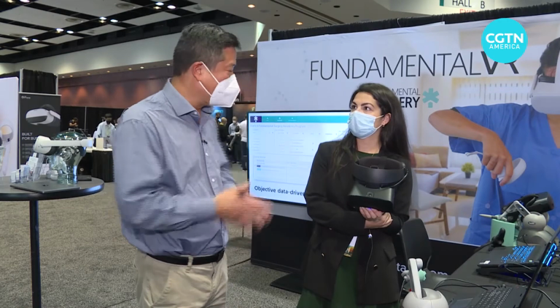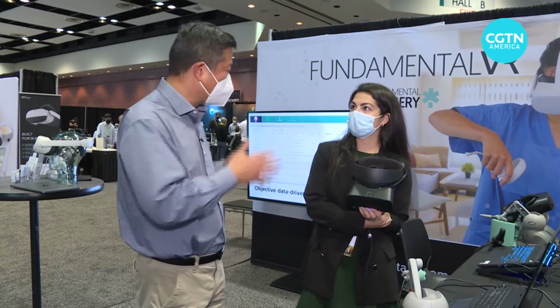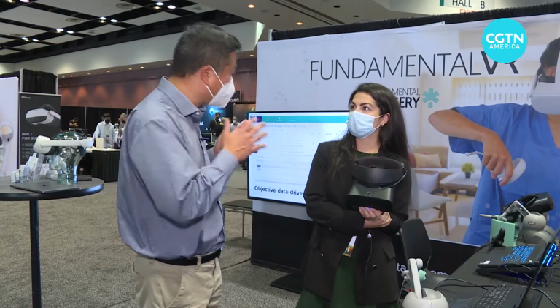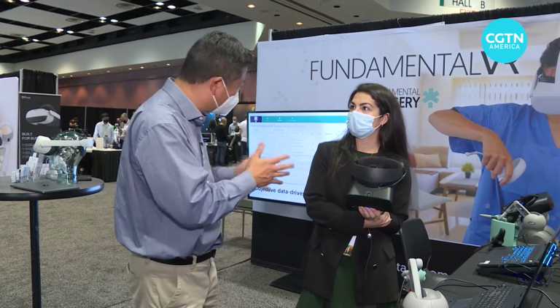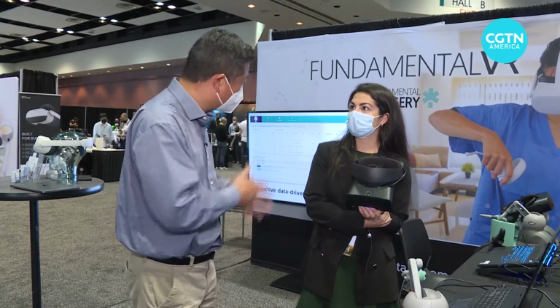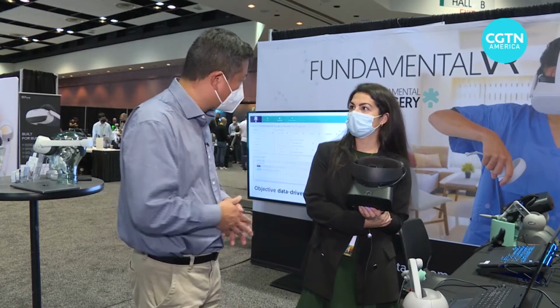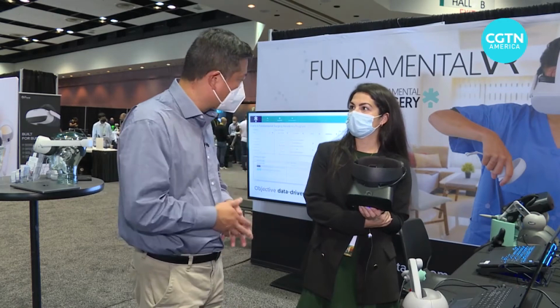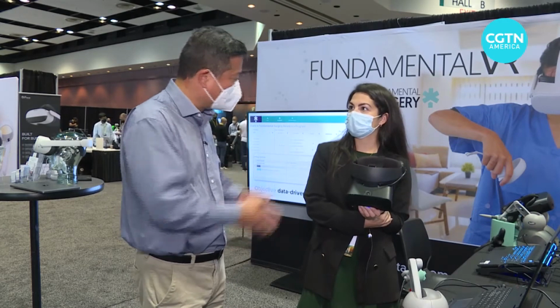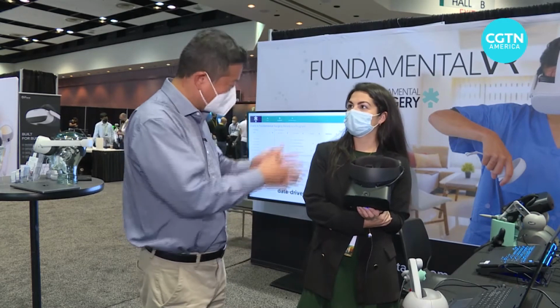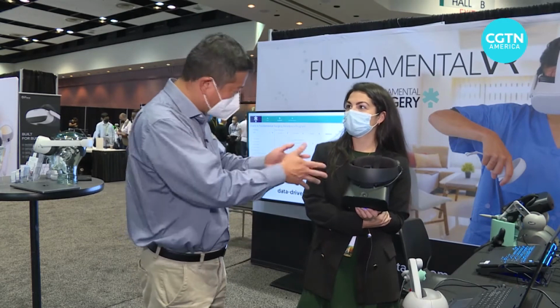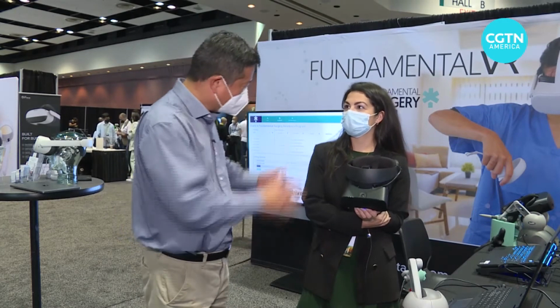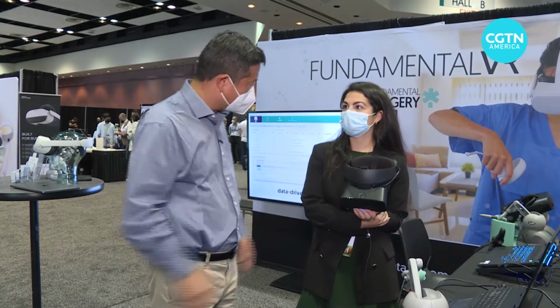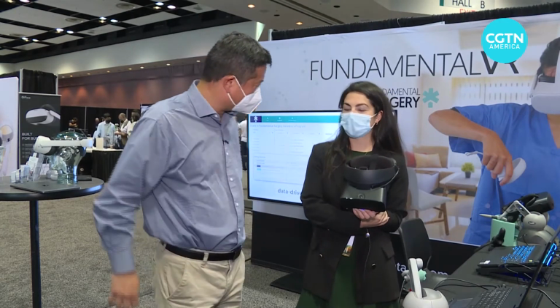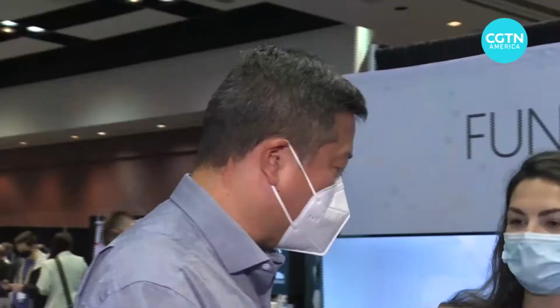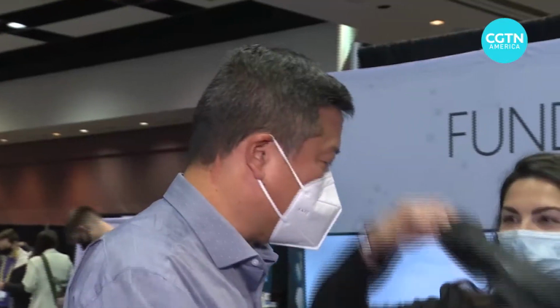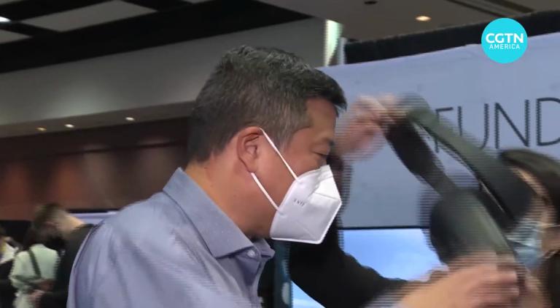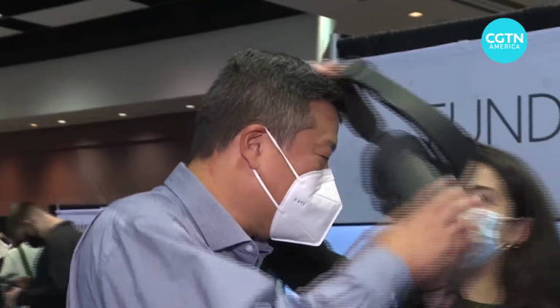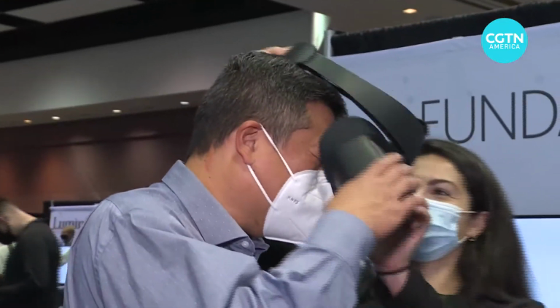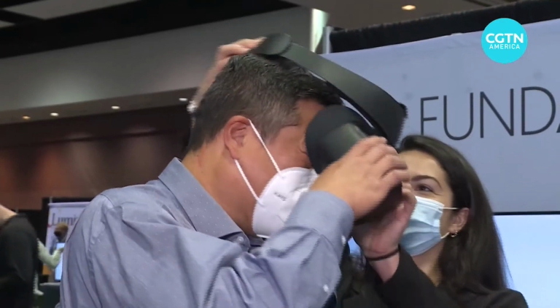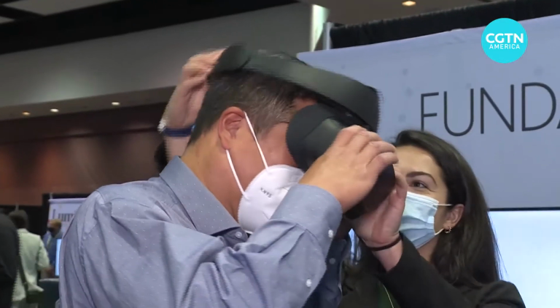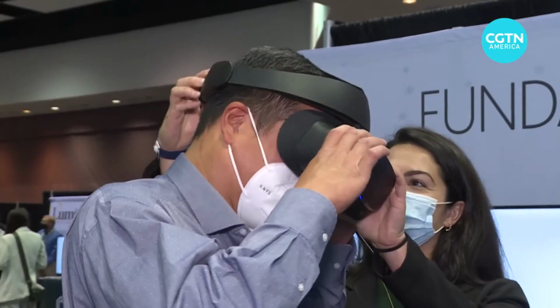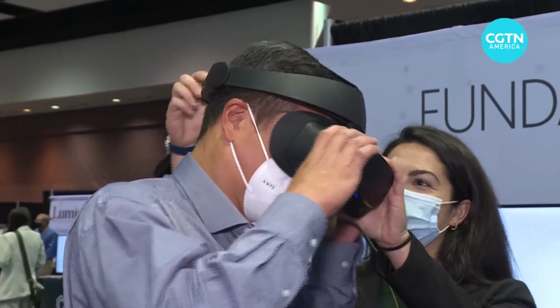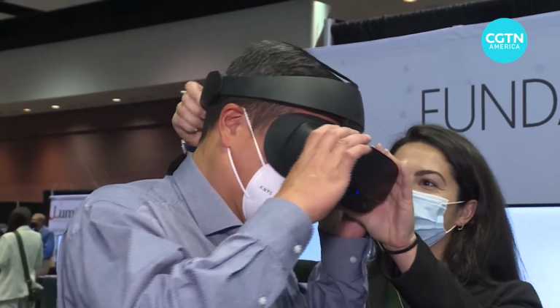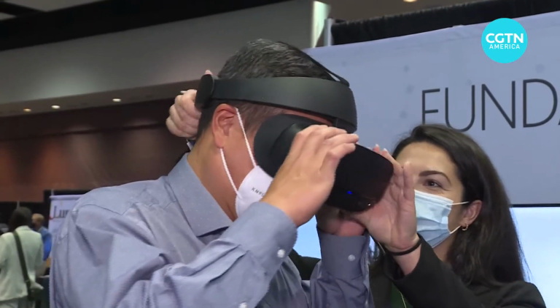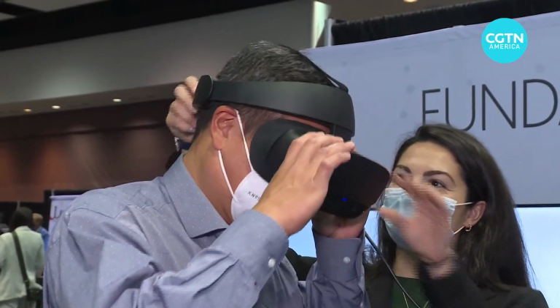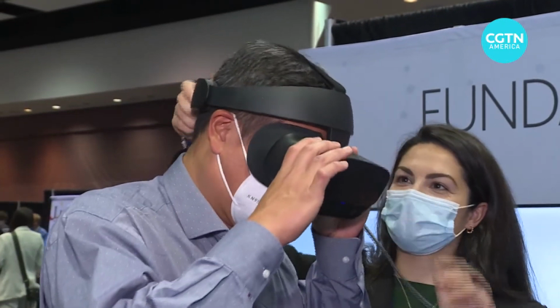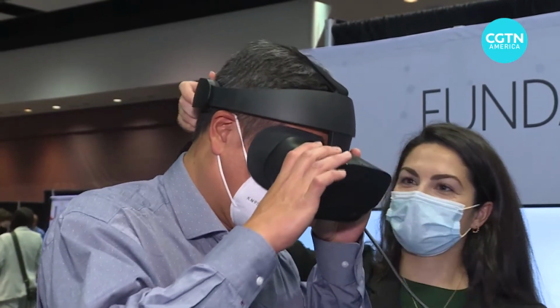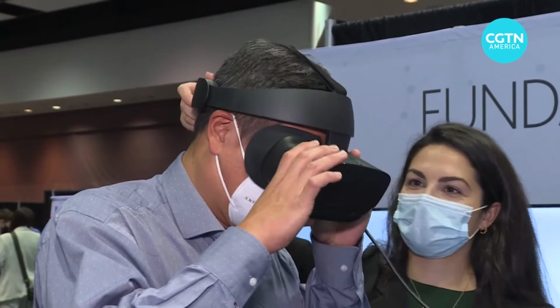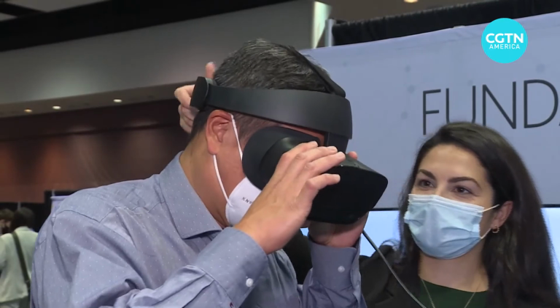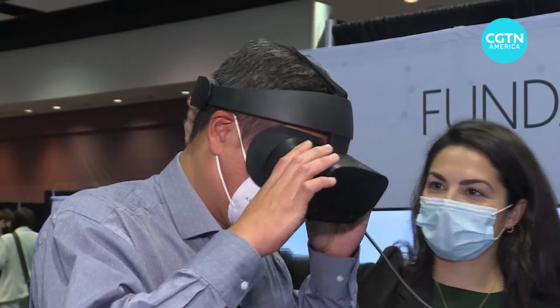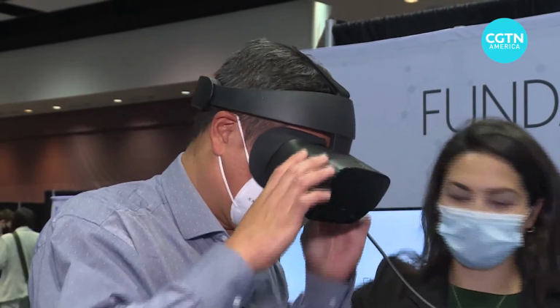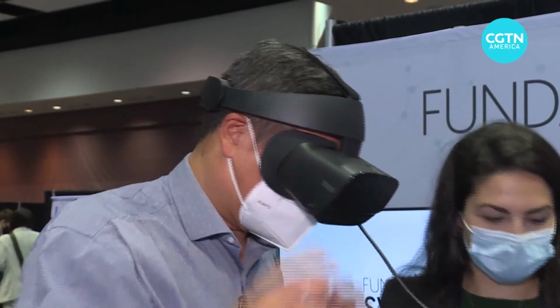I'm here with Fundamental Surgery. Feel free to just poke and prod around as you have to say by the rules in this particular stage.